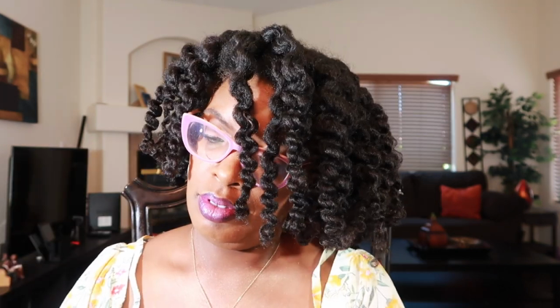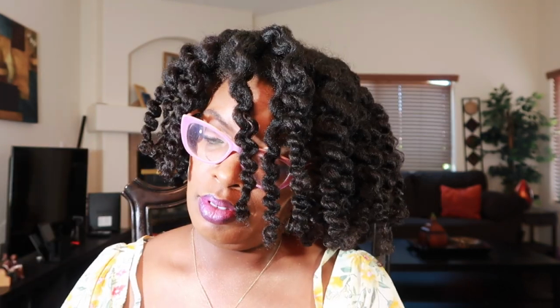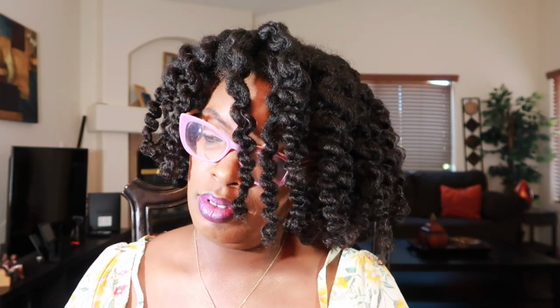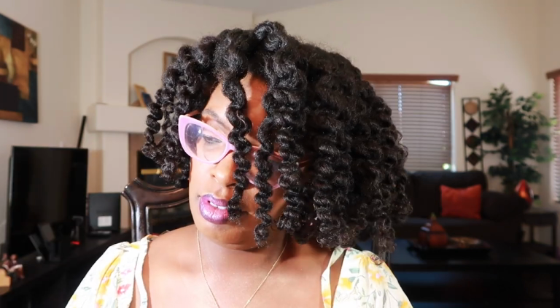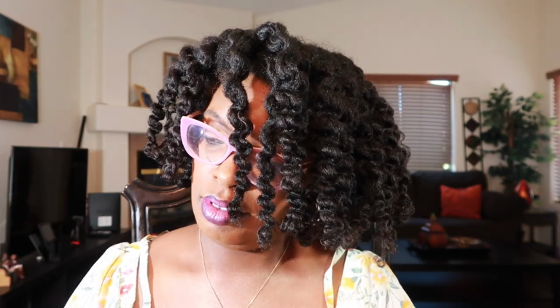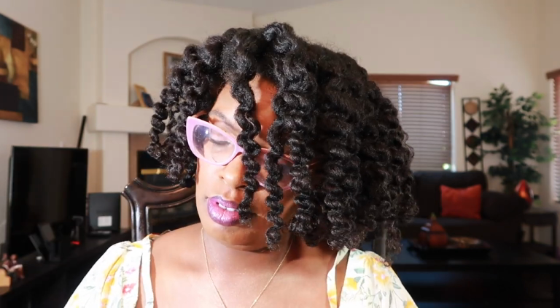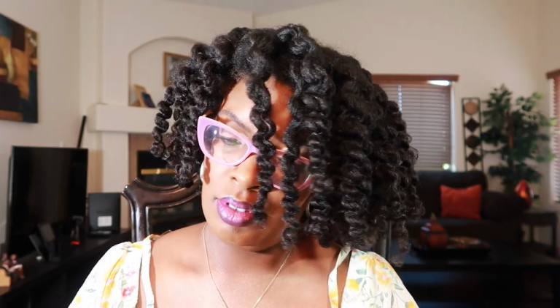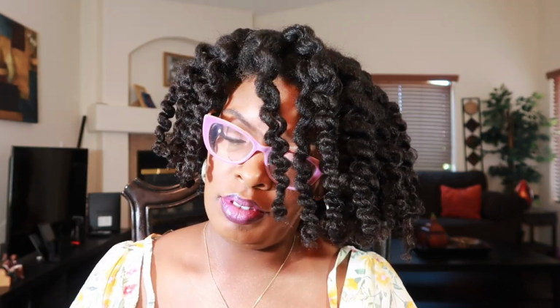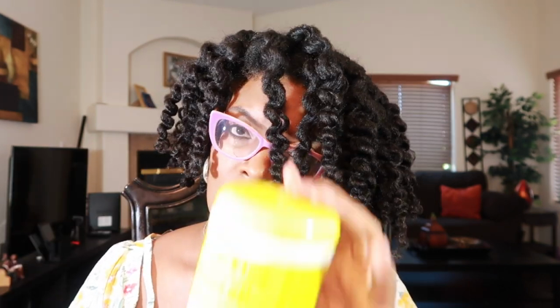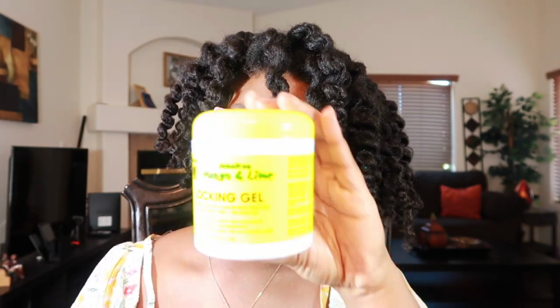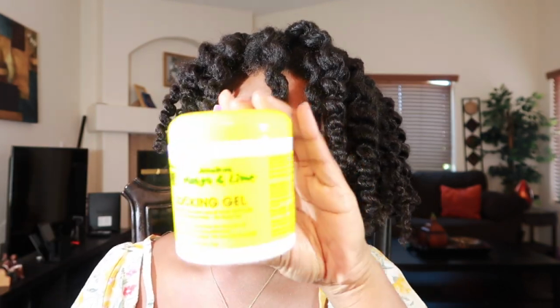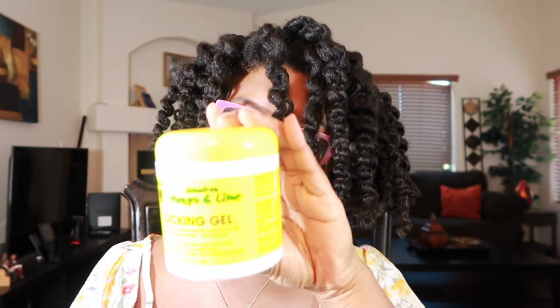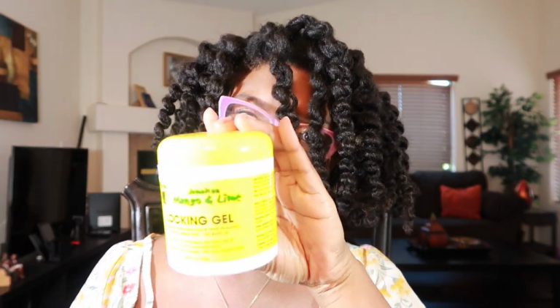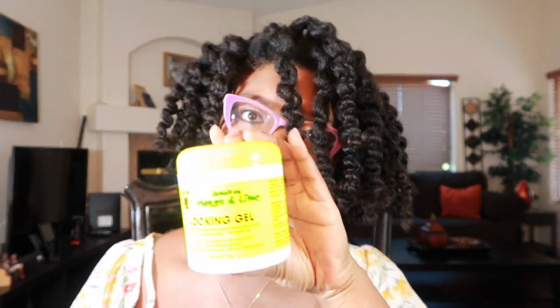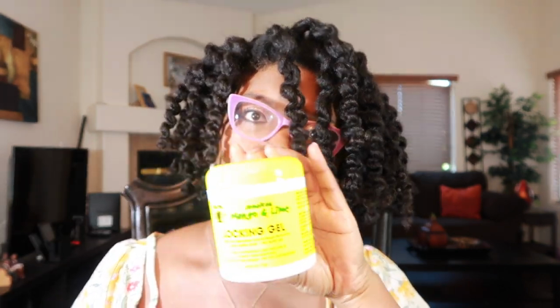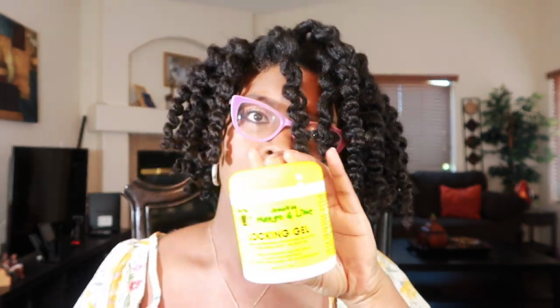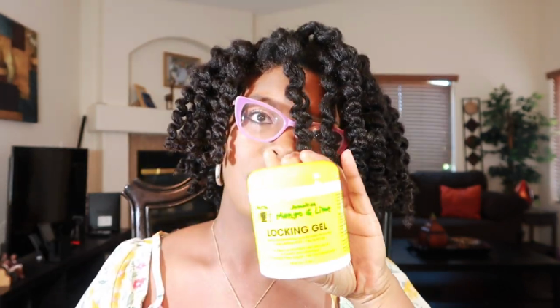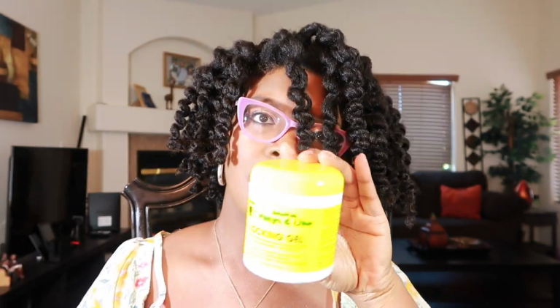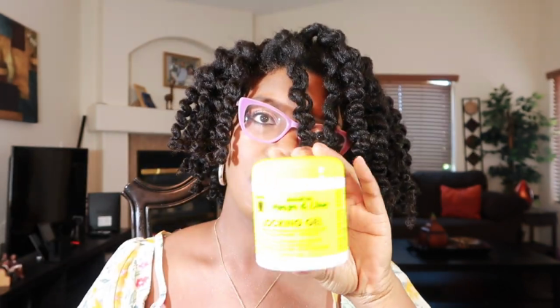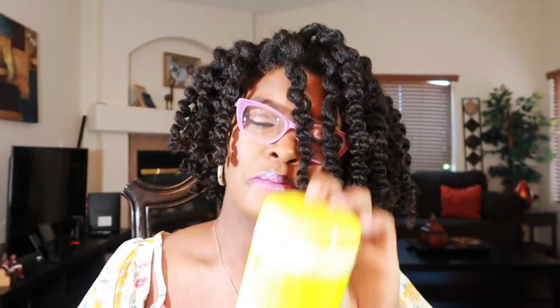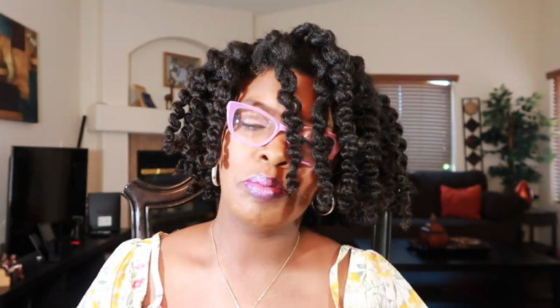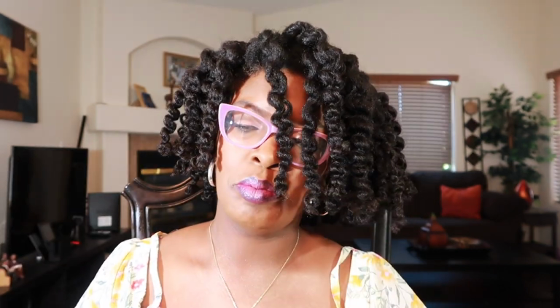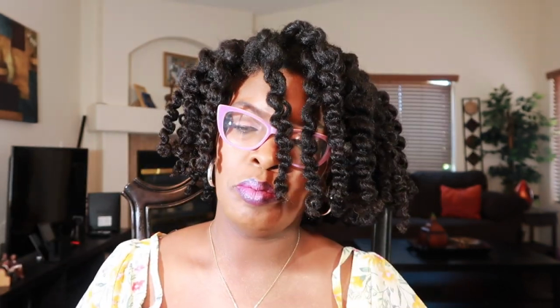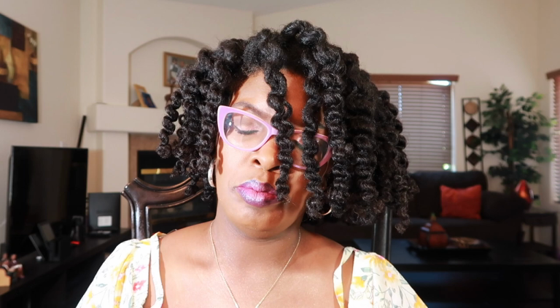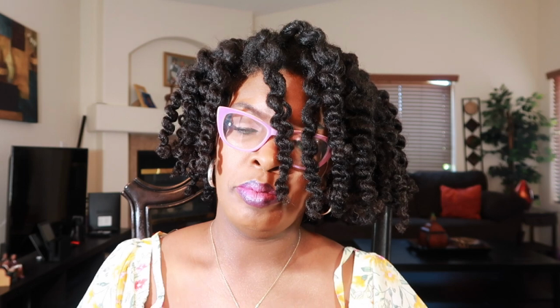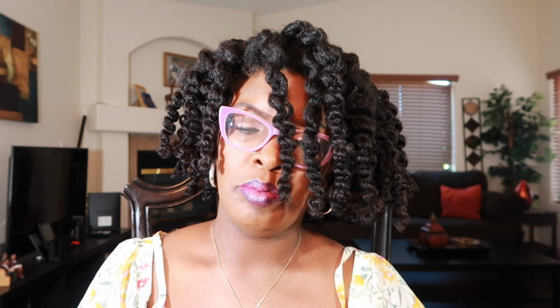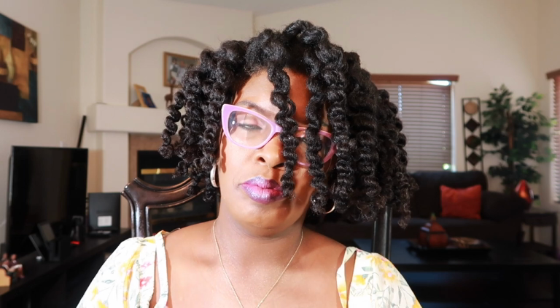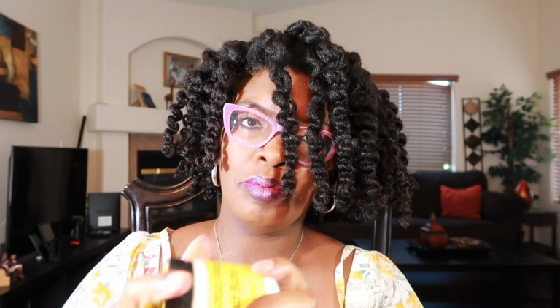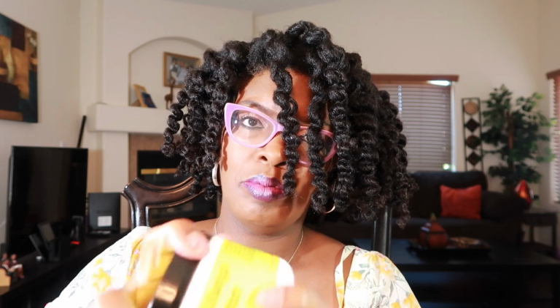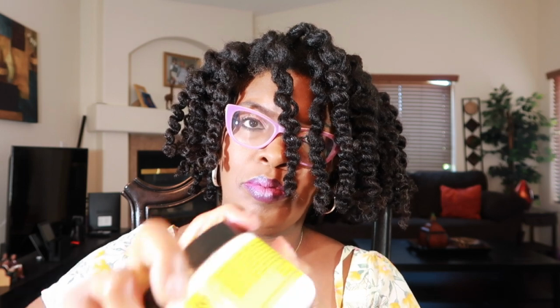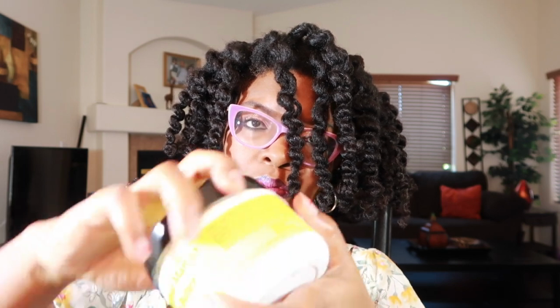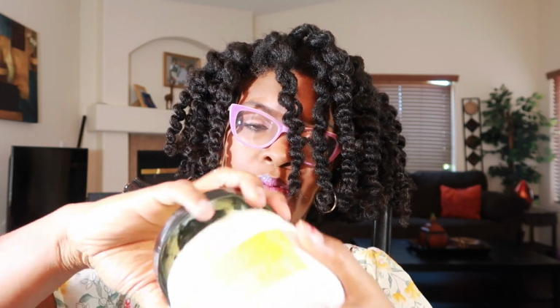I'm just showing the products I'm using real quick again — the locking gel and the DIY buttercream.